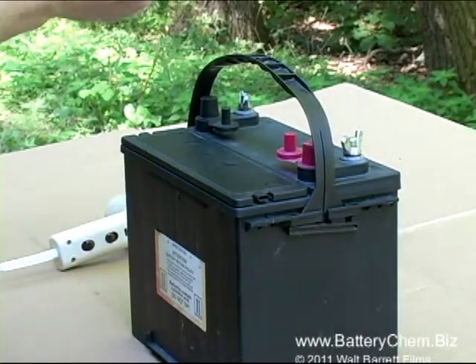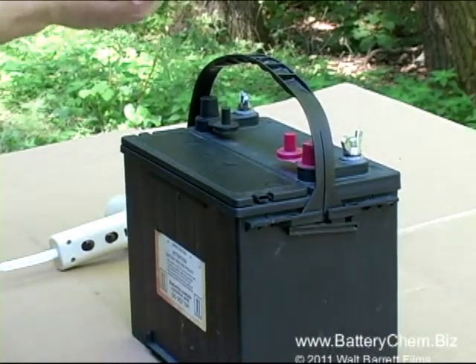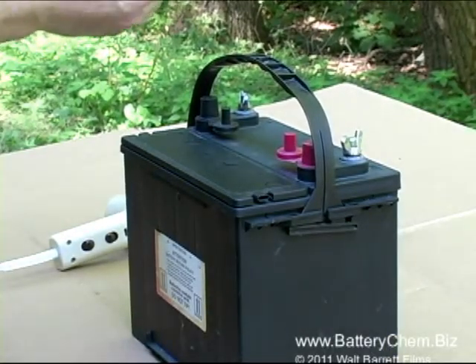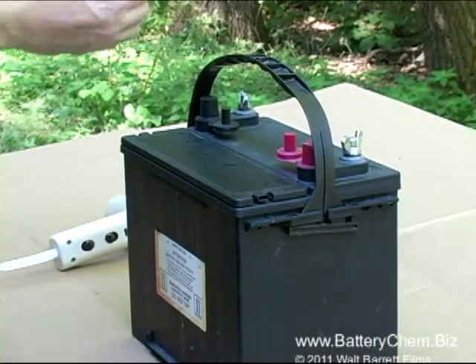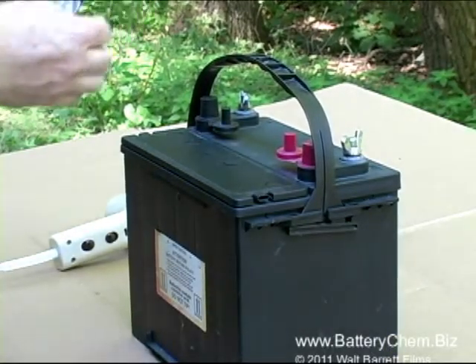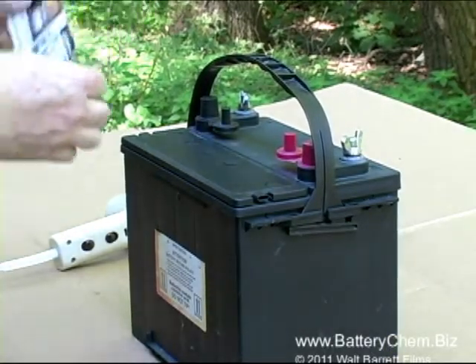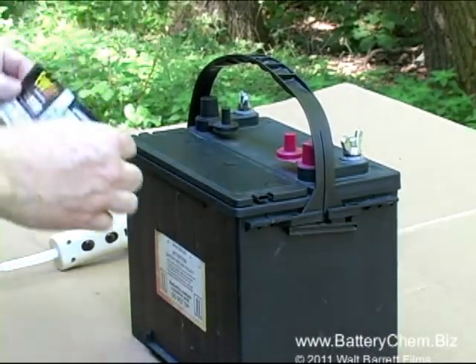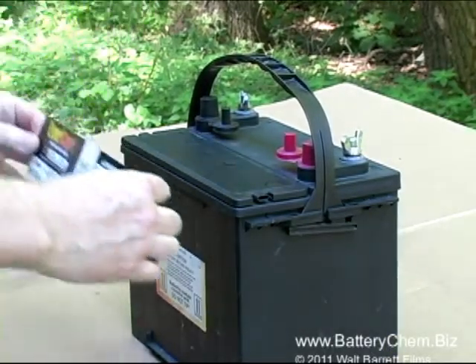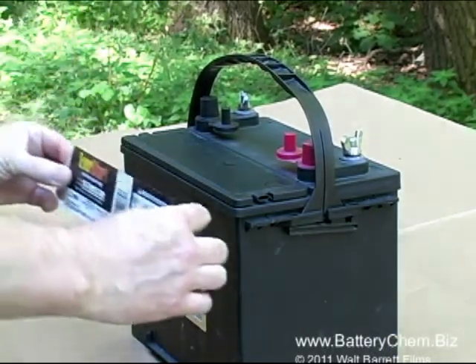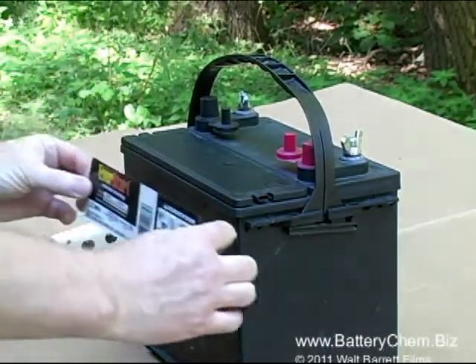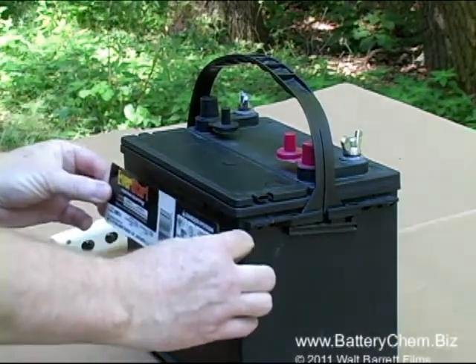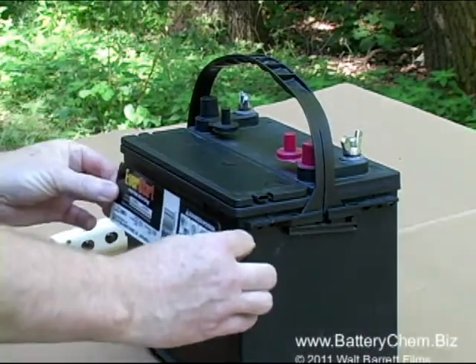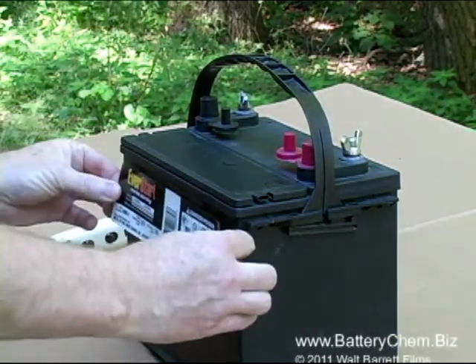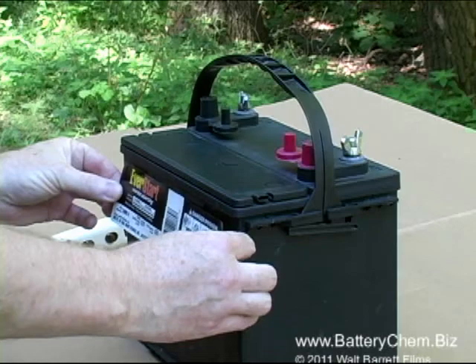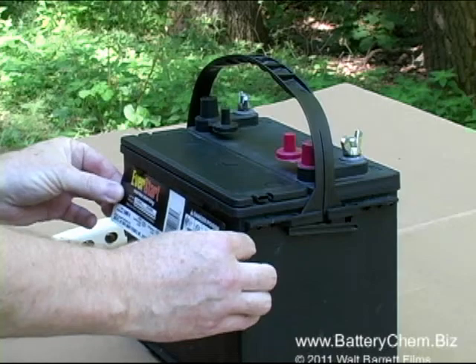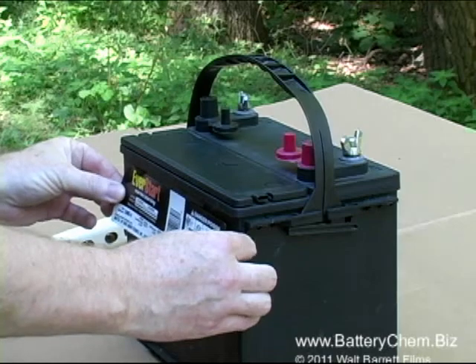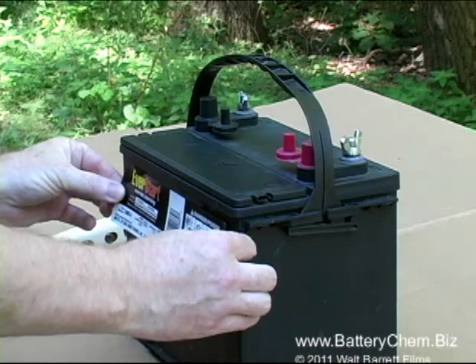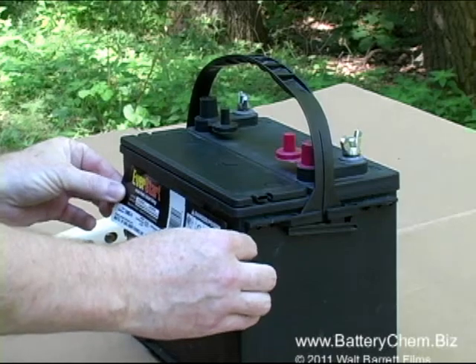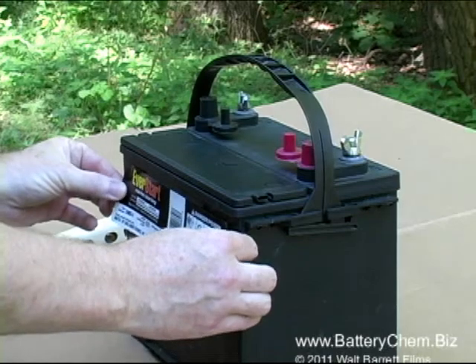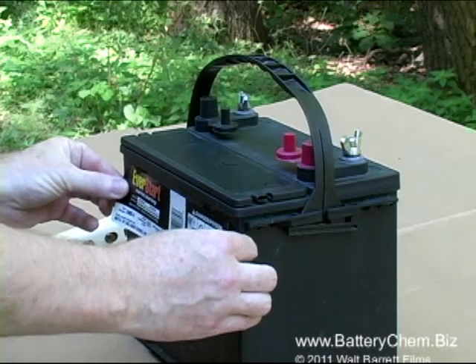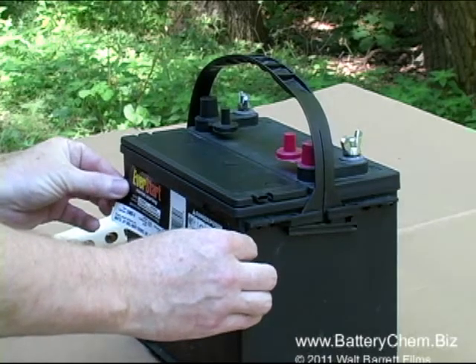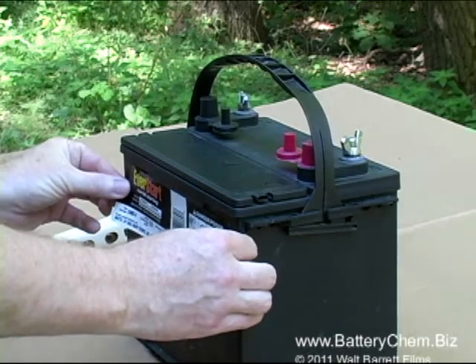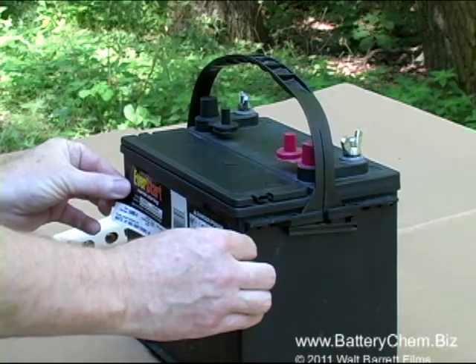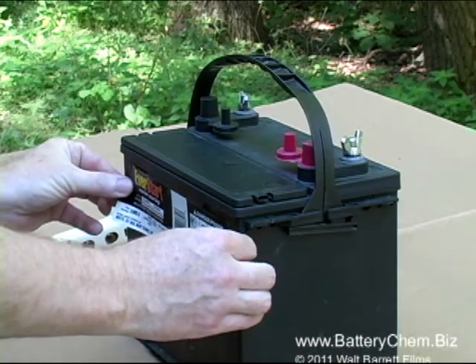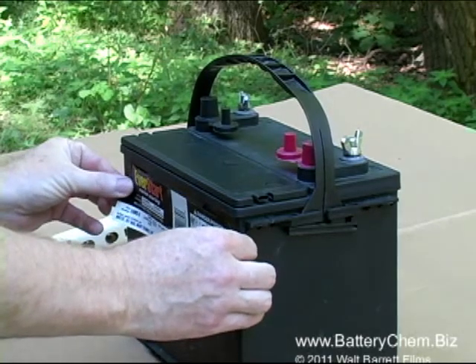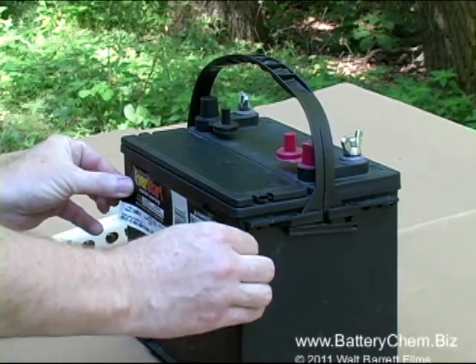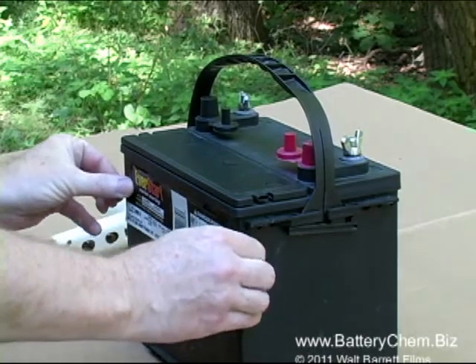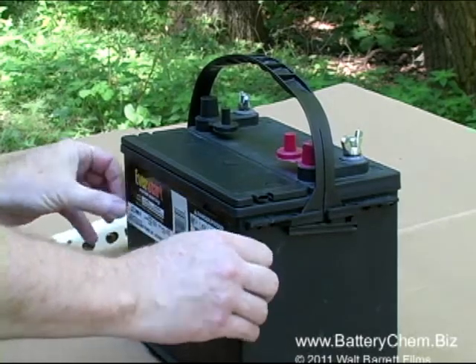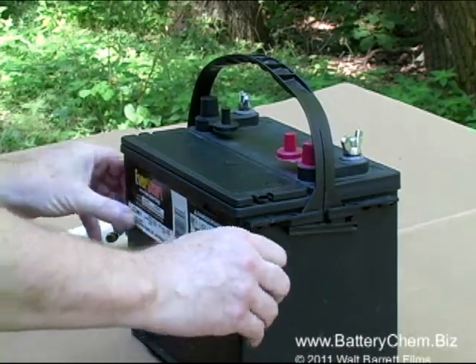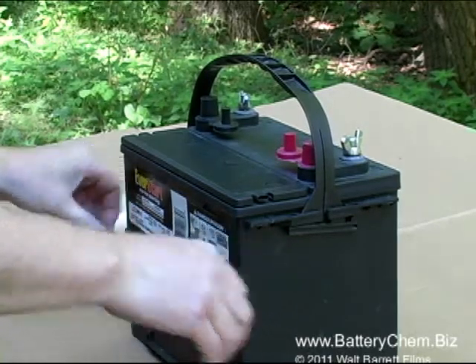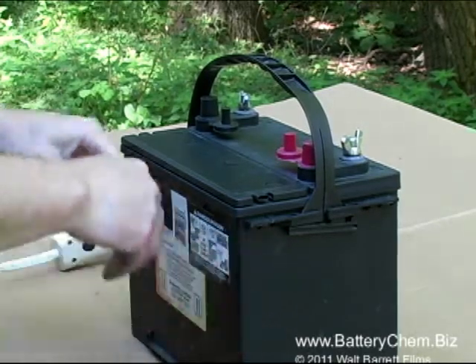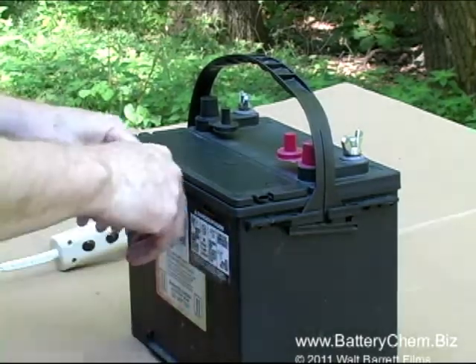Now just stick the decal to the side of the battery. It can remain there always for reference, keeping all the maintenance and reference codes that came with the battery.